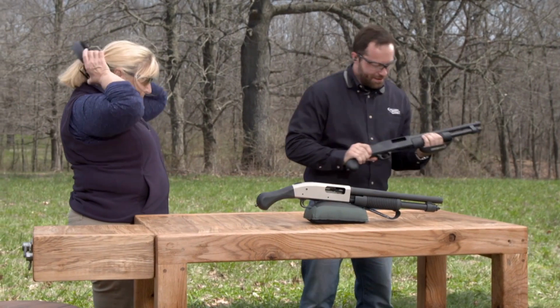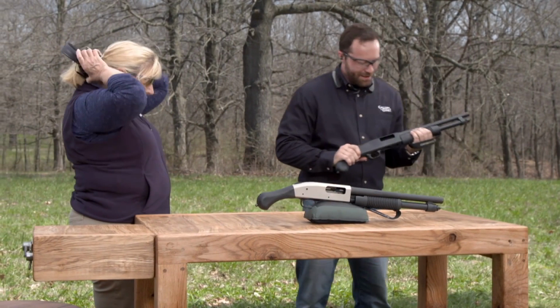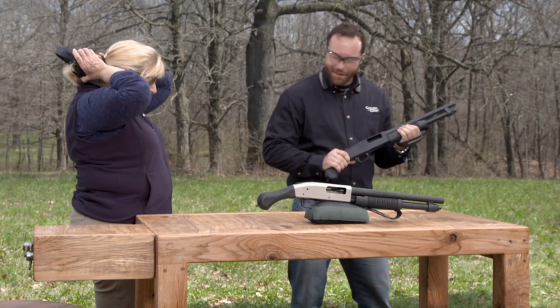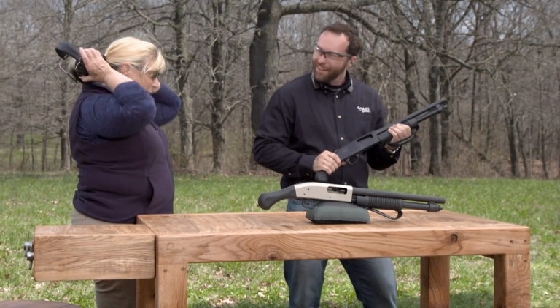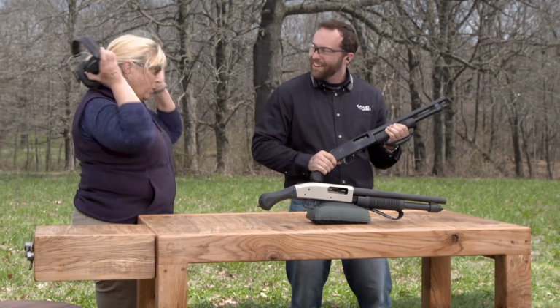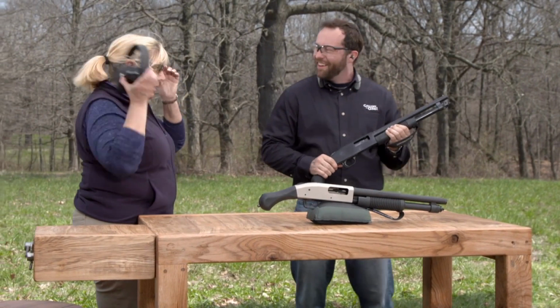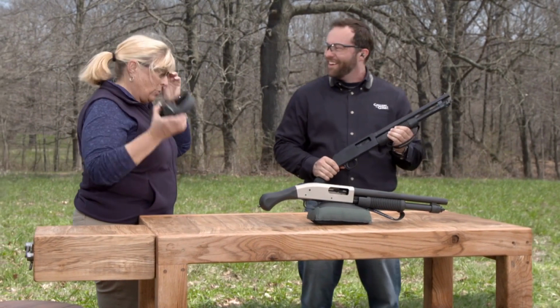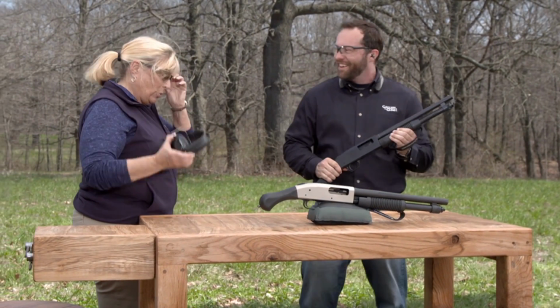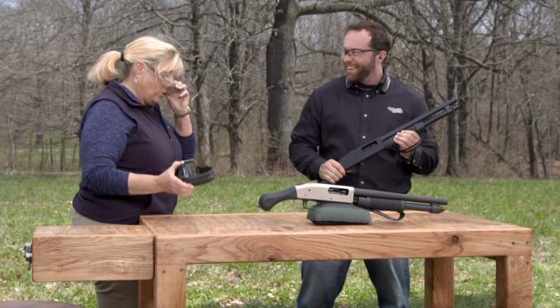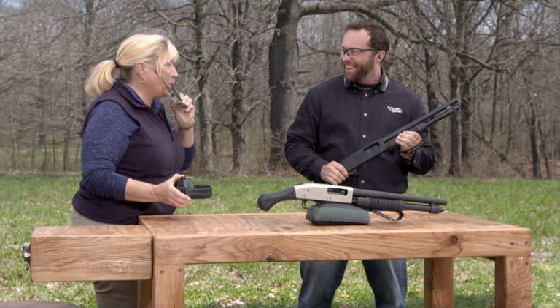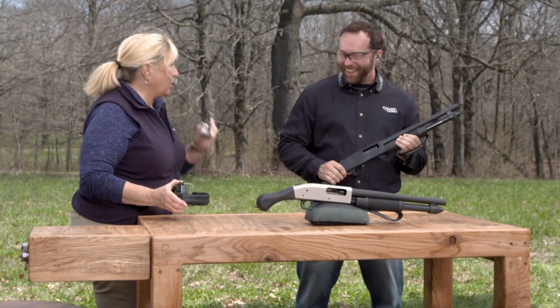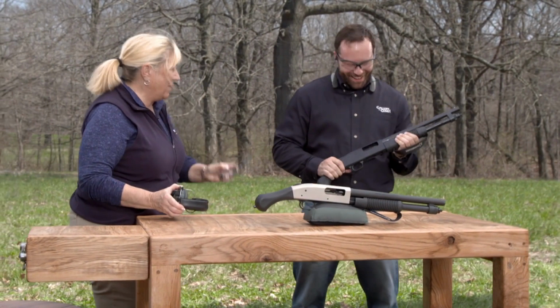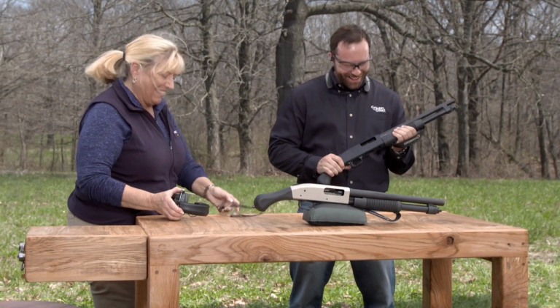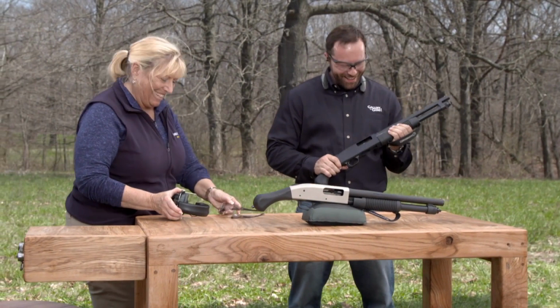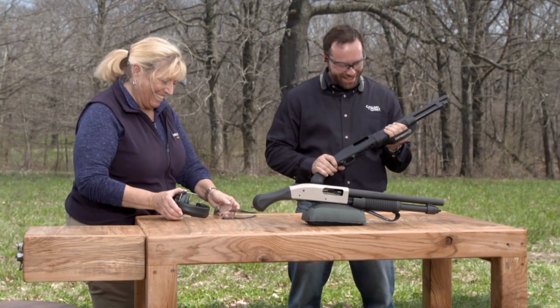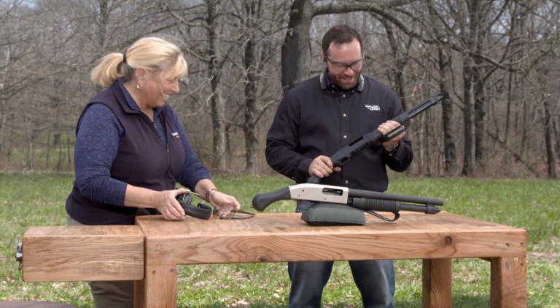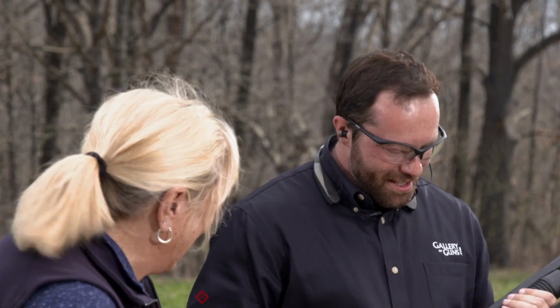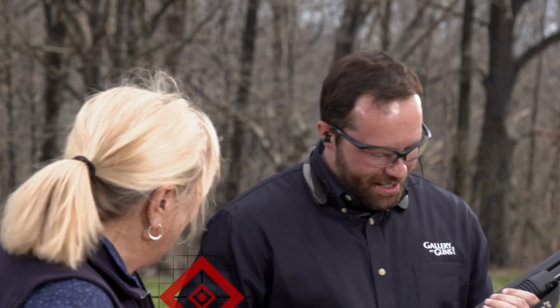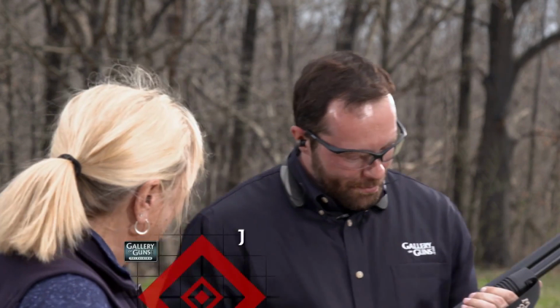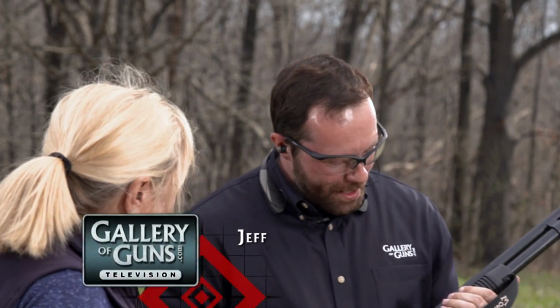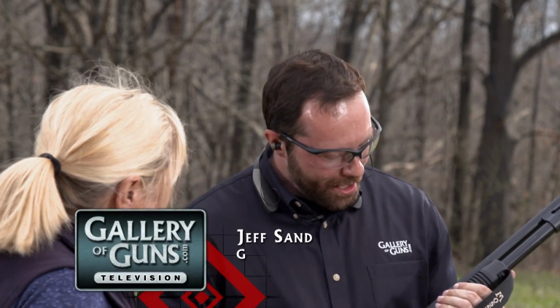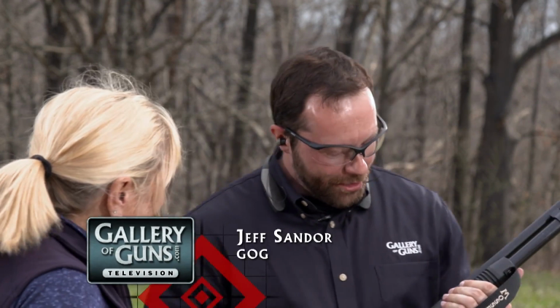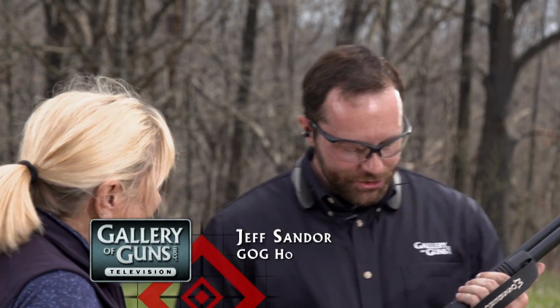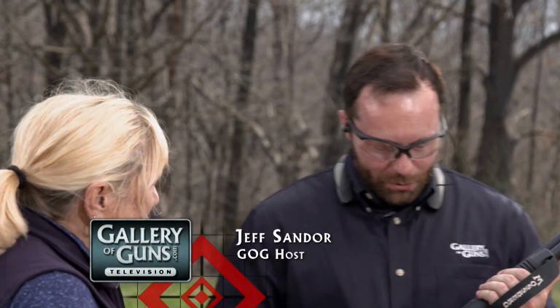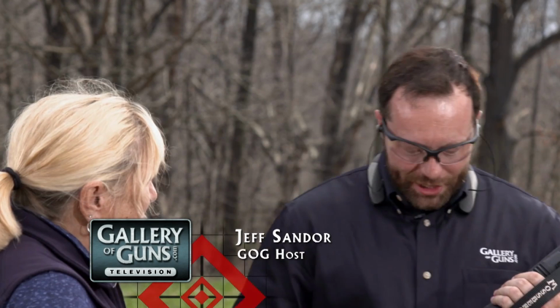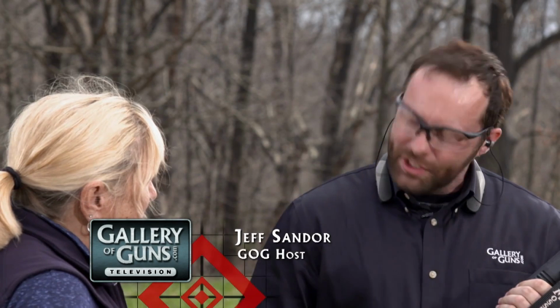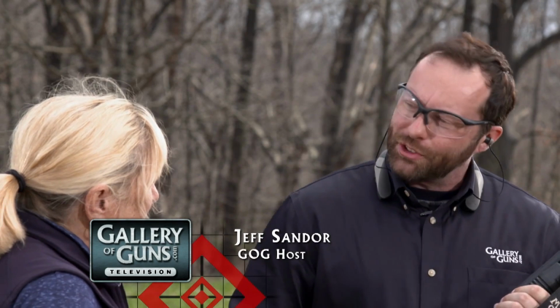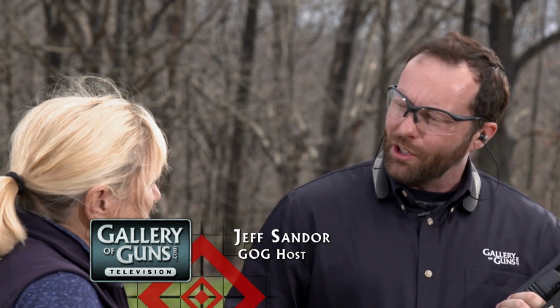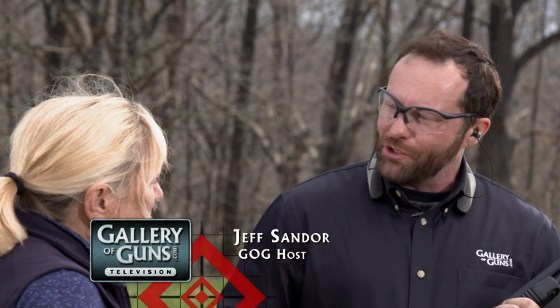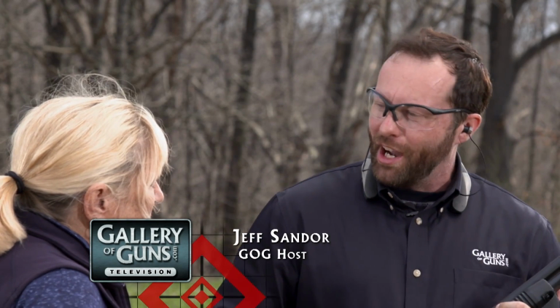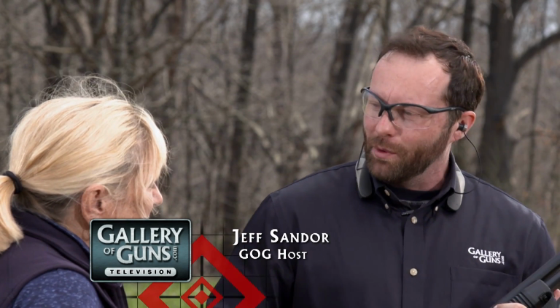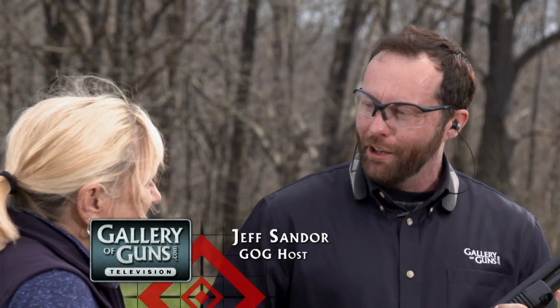Wow, I don't want to be an intruder in your home. Man, there's a reason this is called a Shockwave.